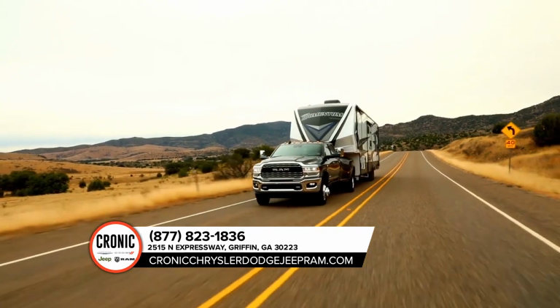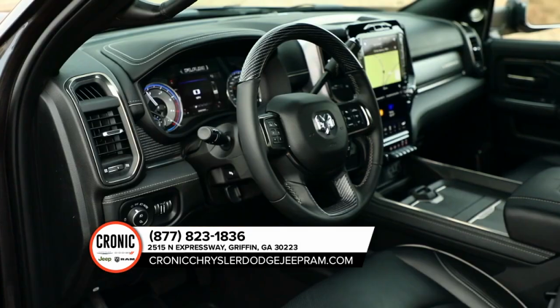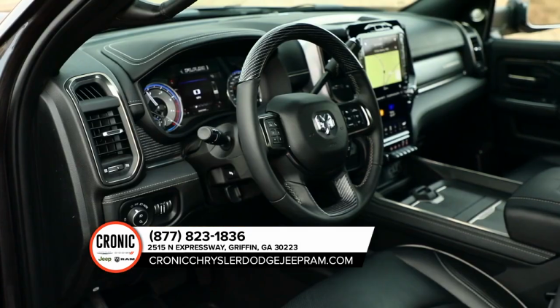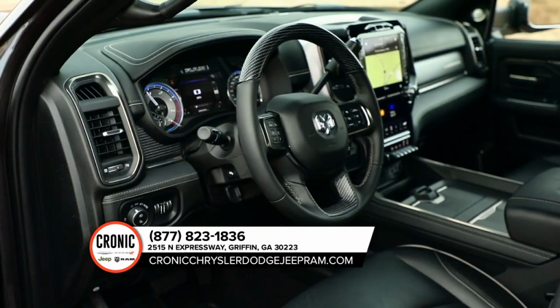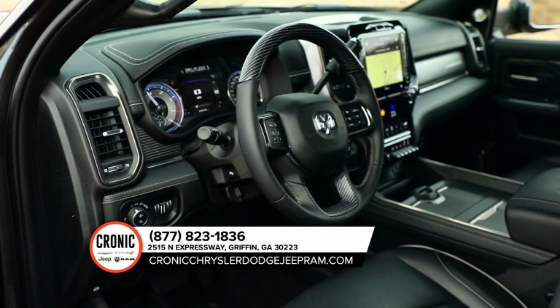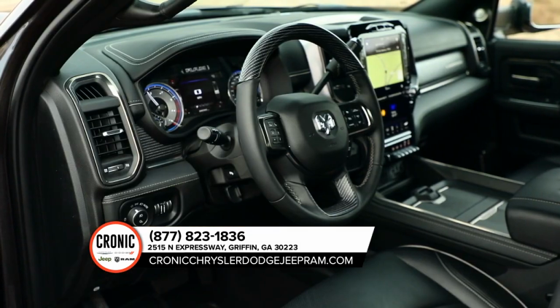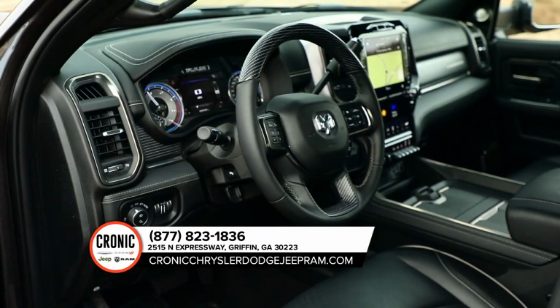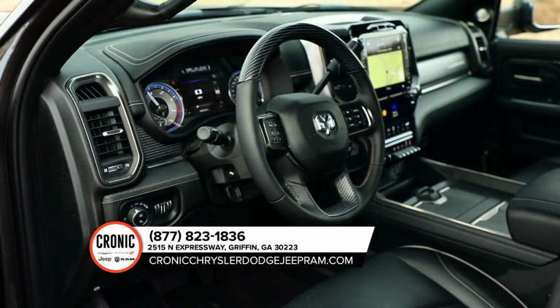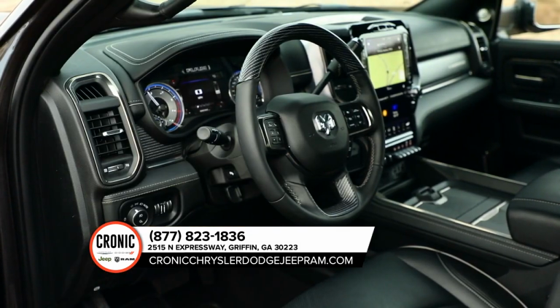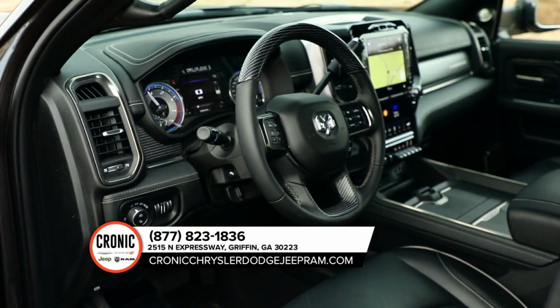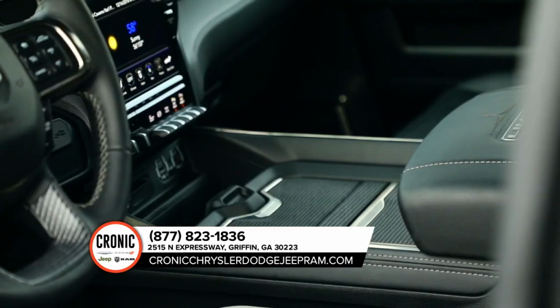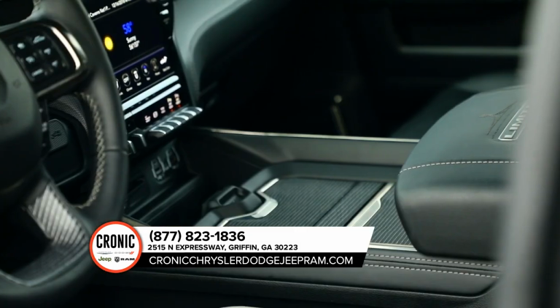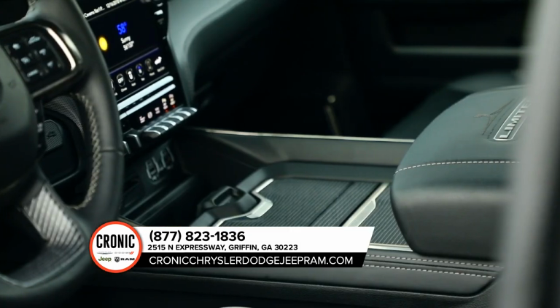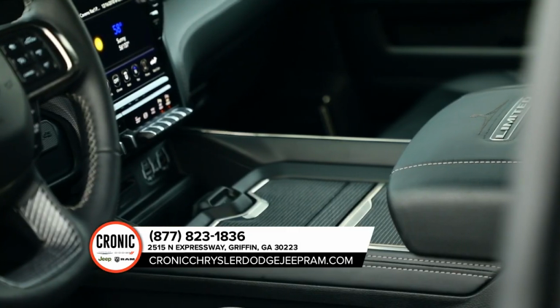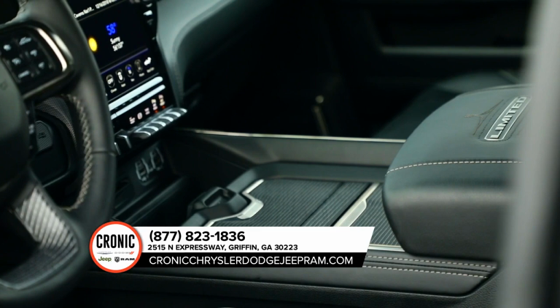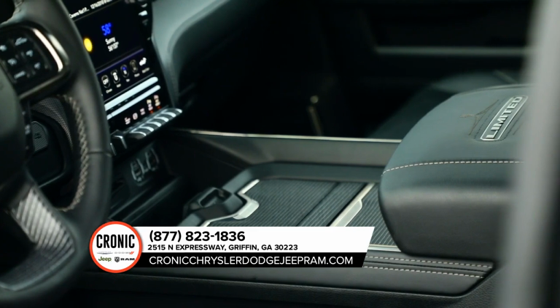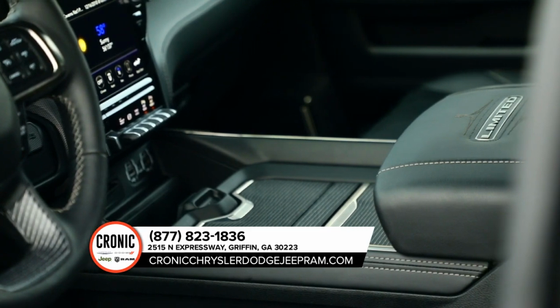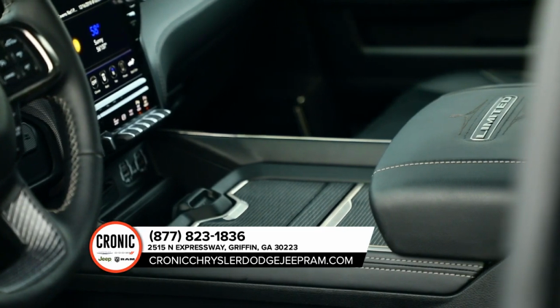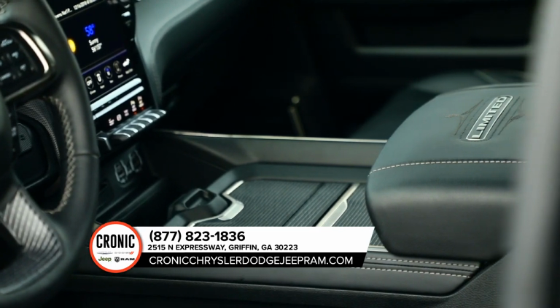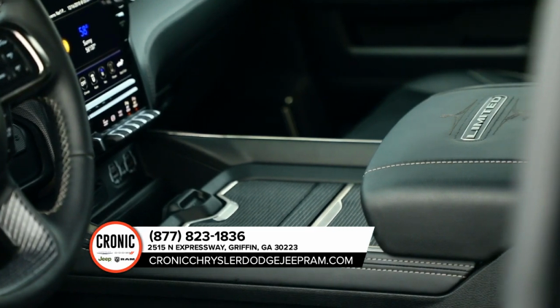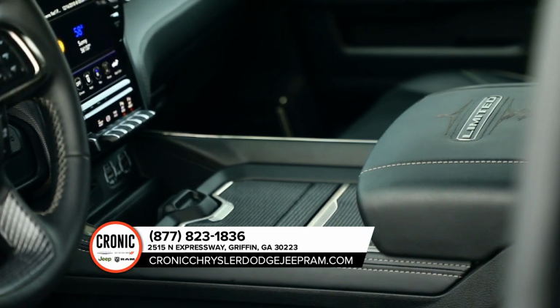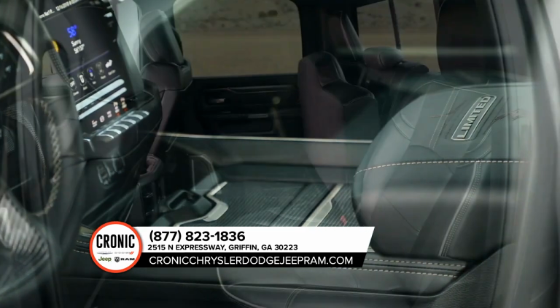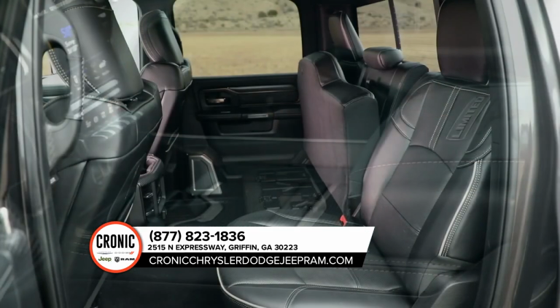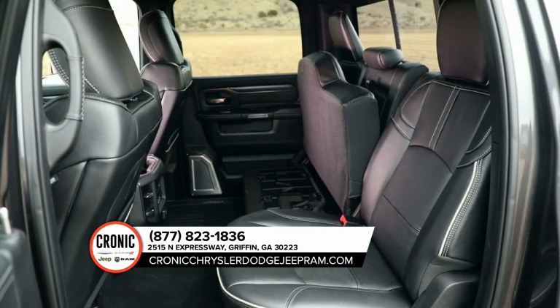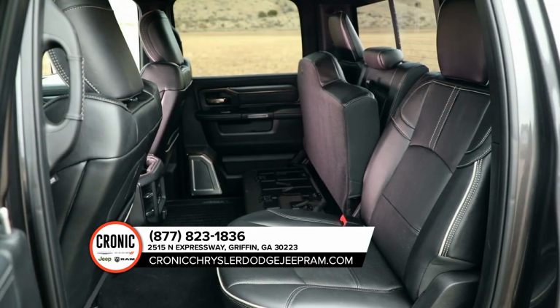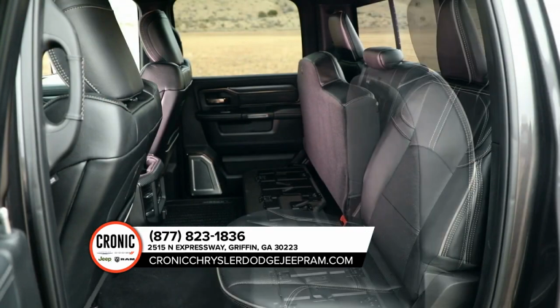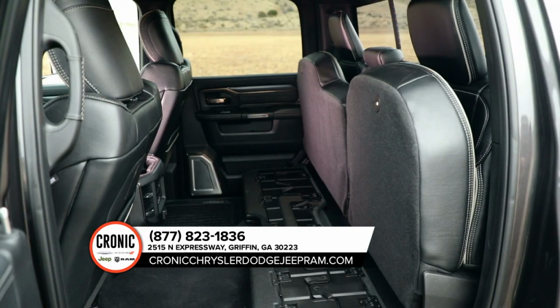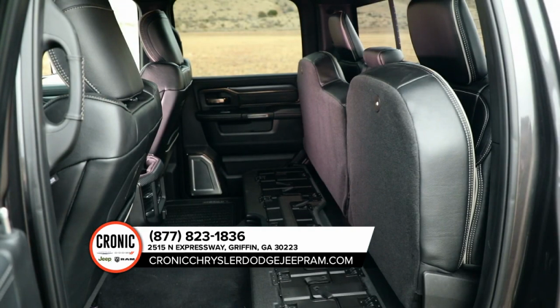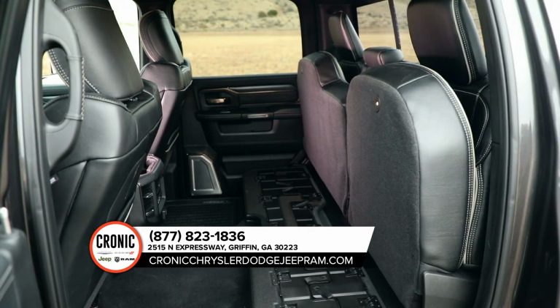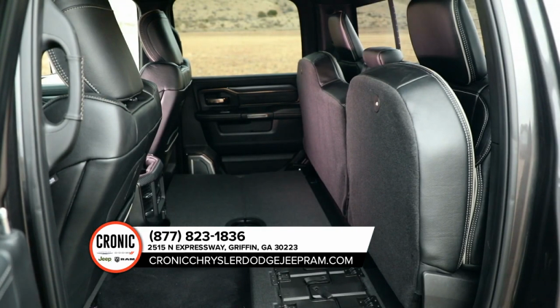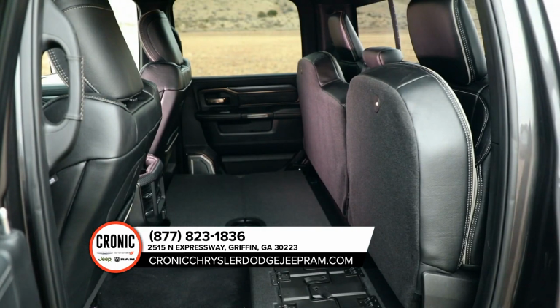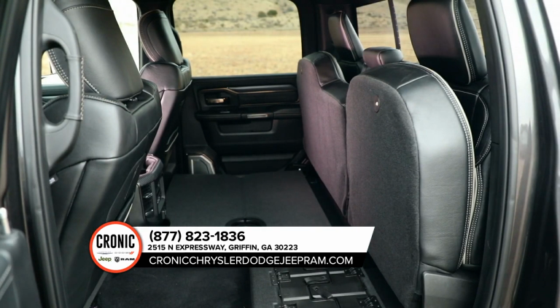It sports a spacious high-tech interior, with features that include remote key lock, SOS call, and vehicle finder.